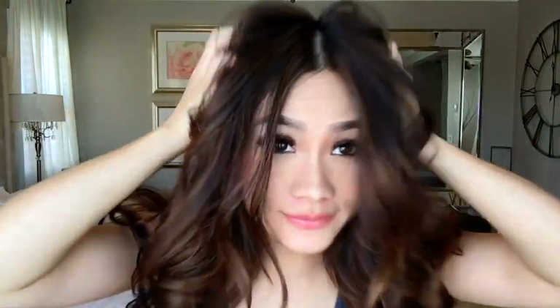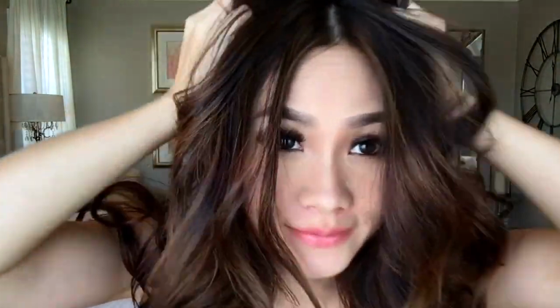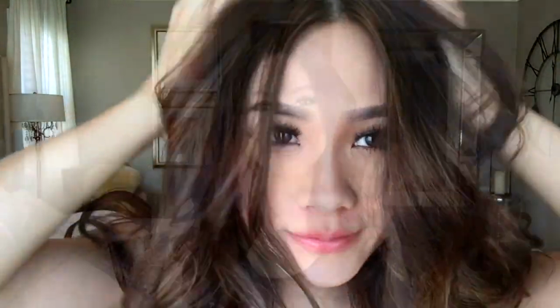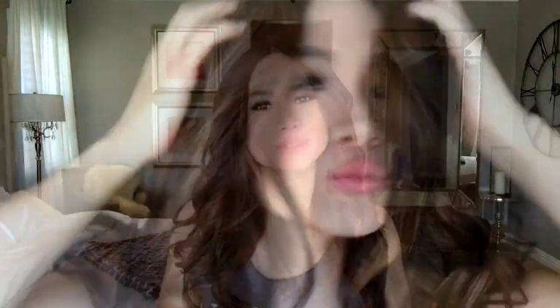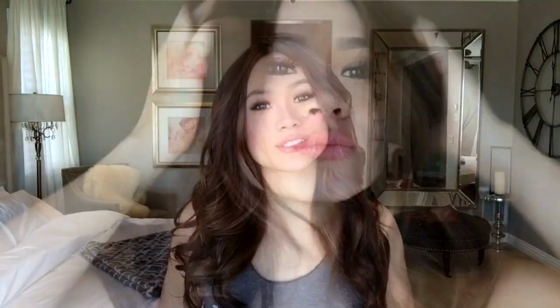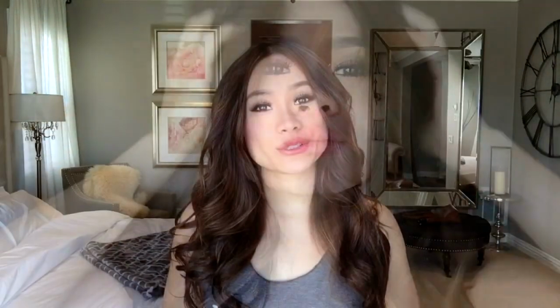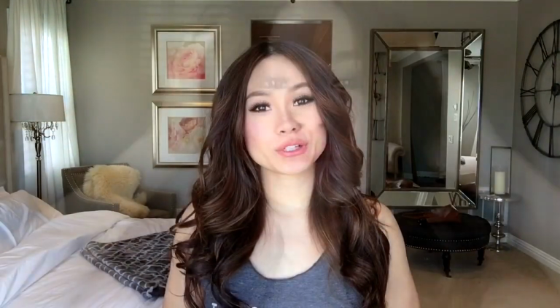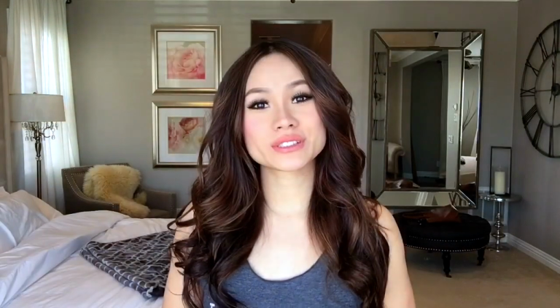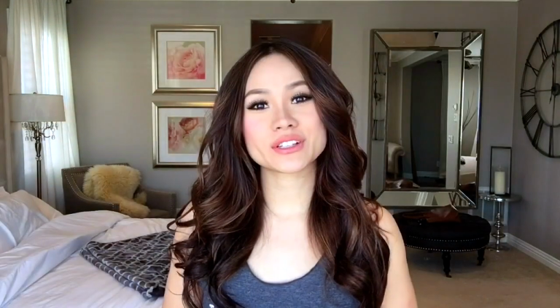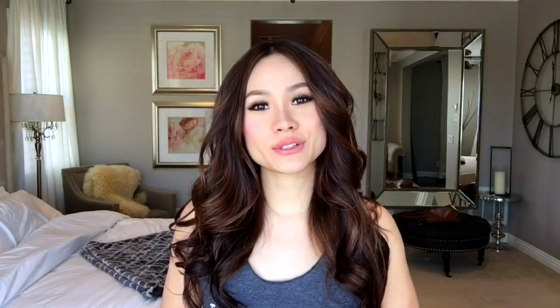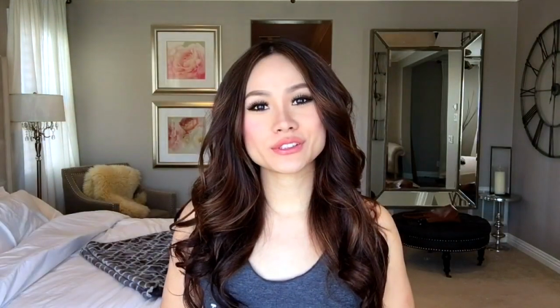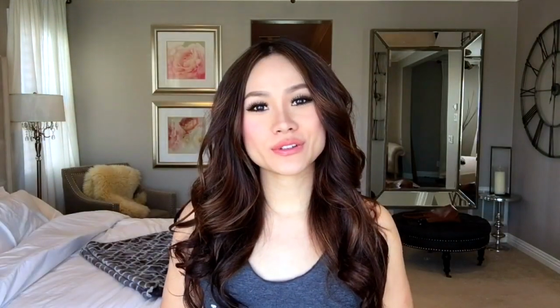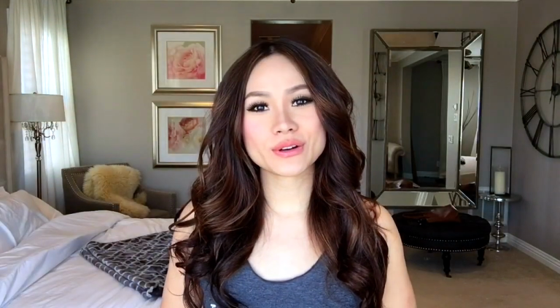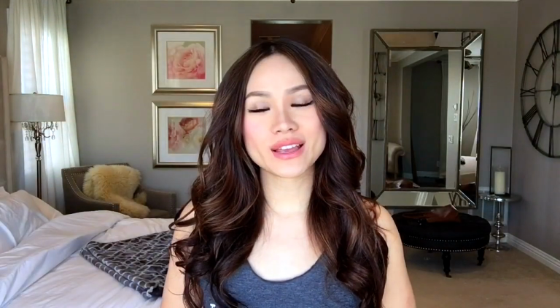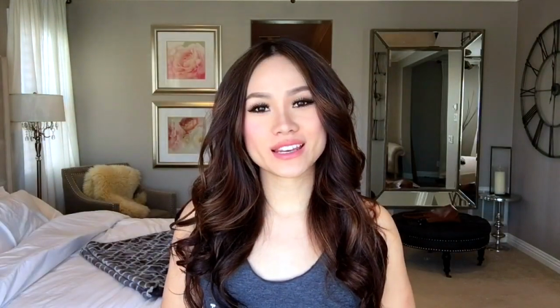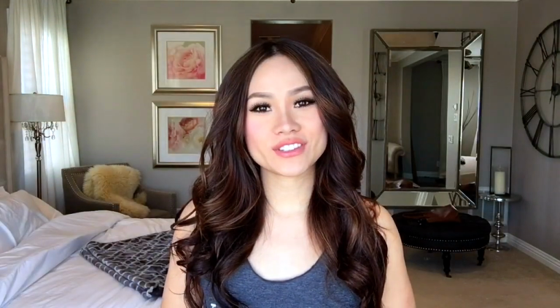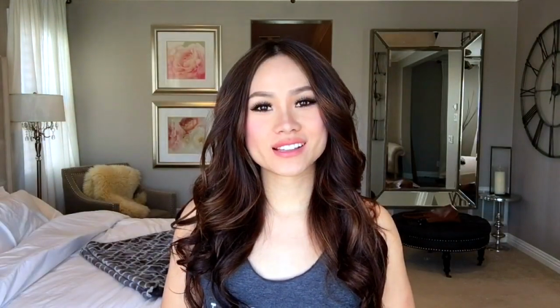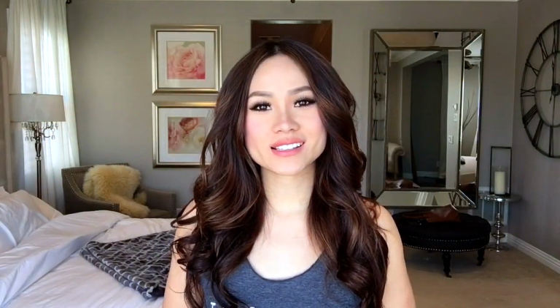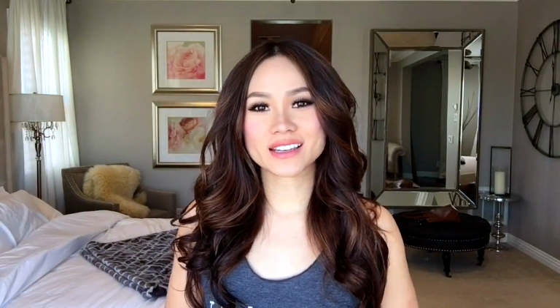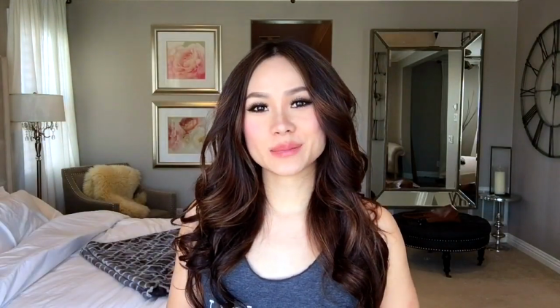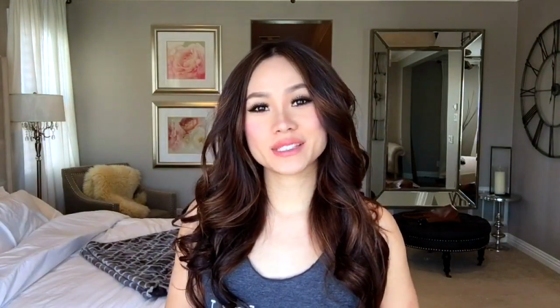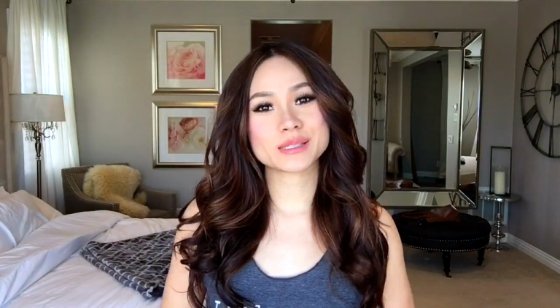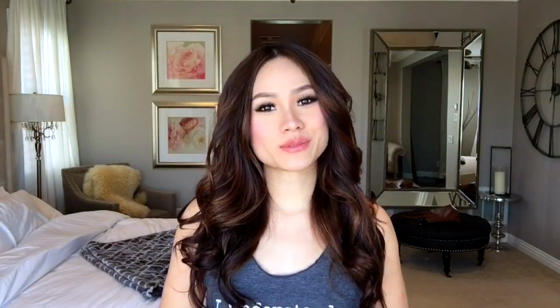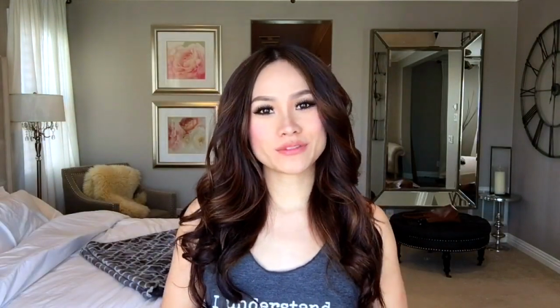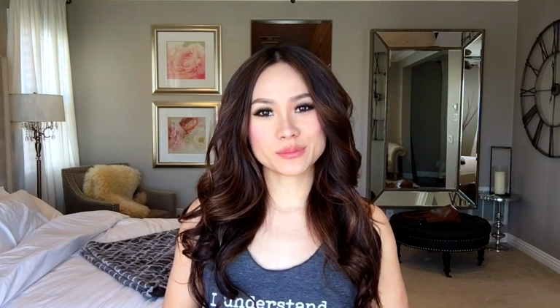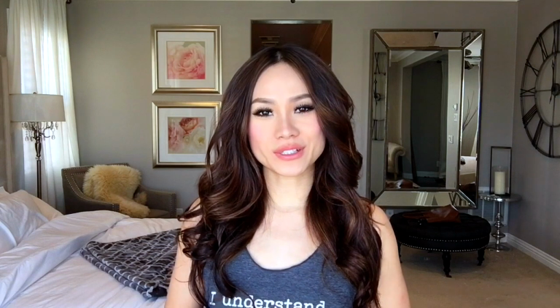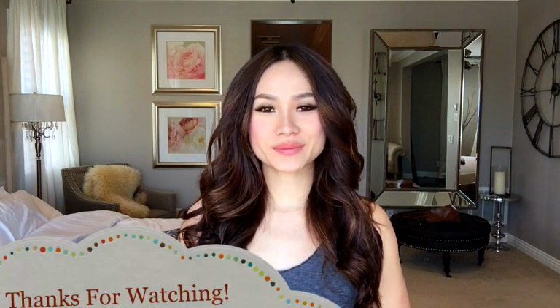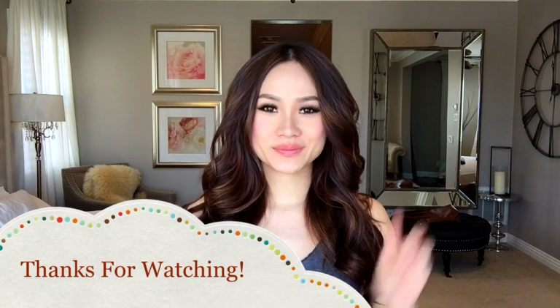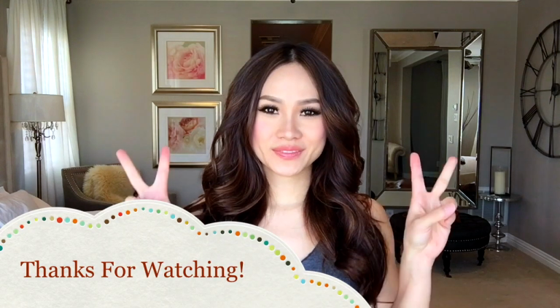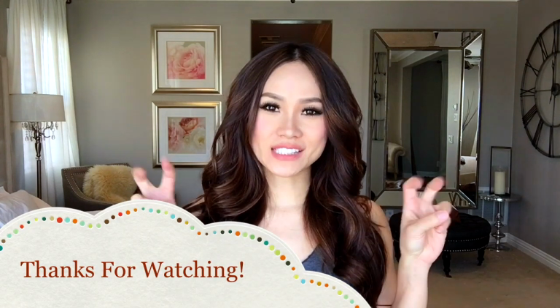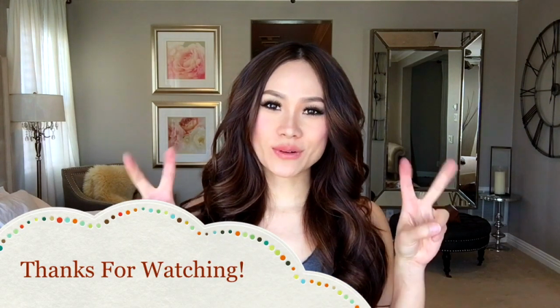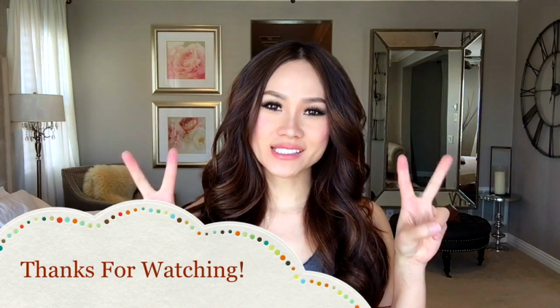I hope this tutorial was very useful. And if you guys like it, please subscribe for more. Thanks for watching.